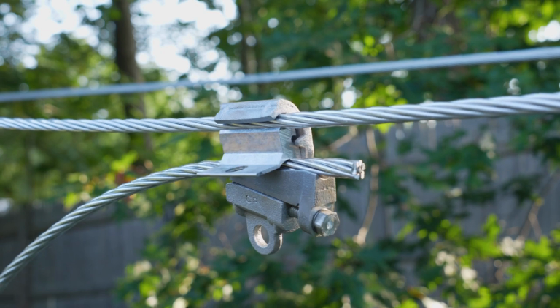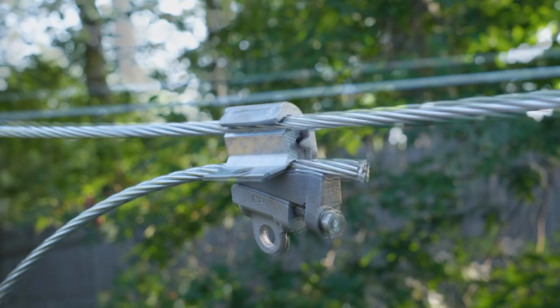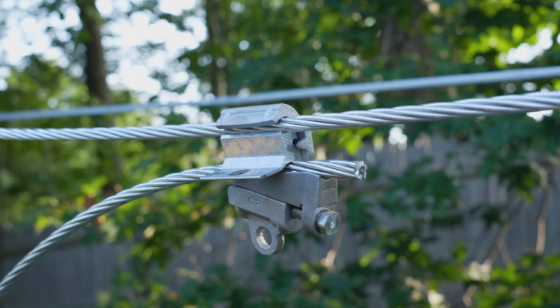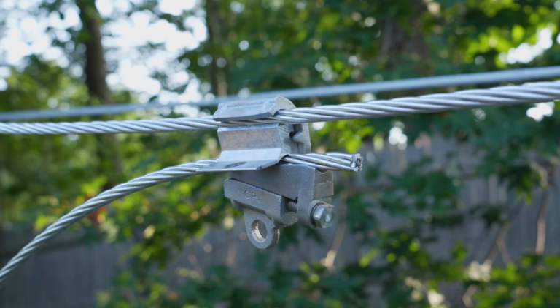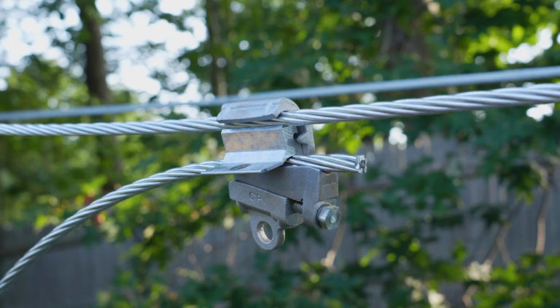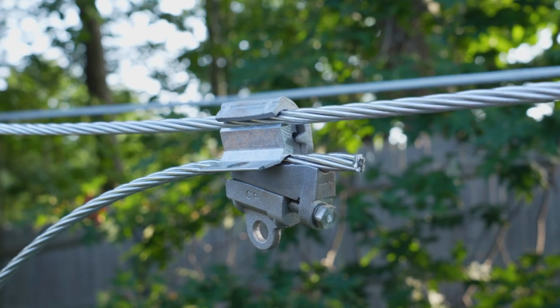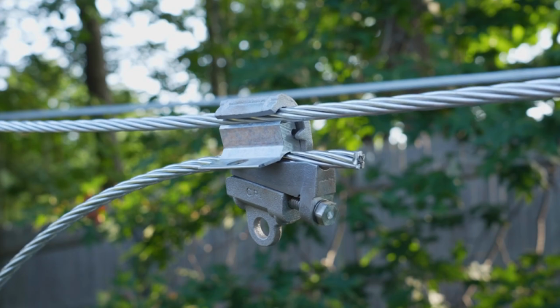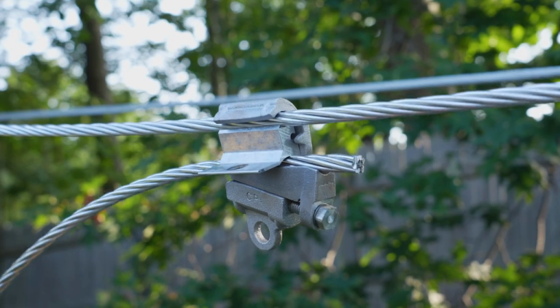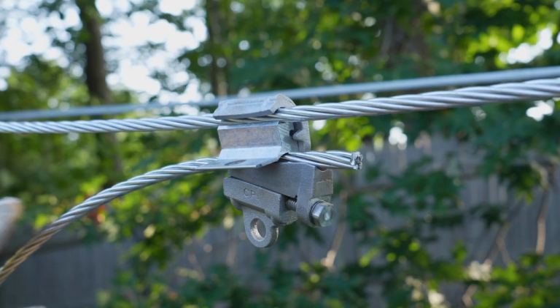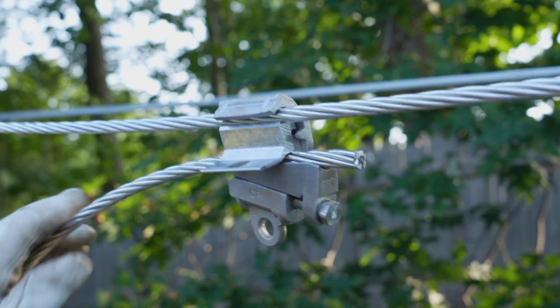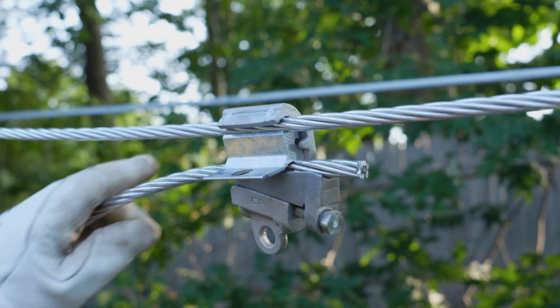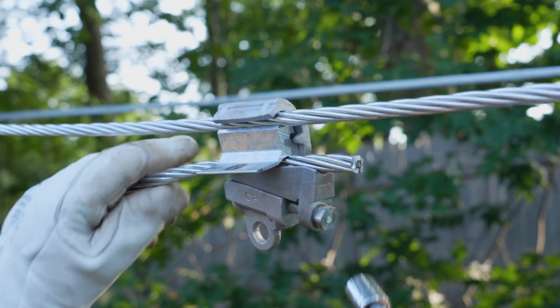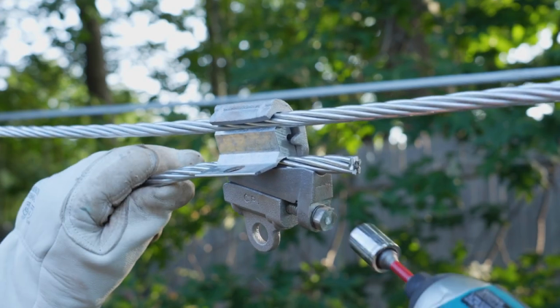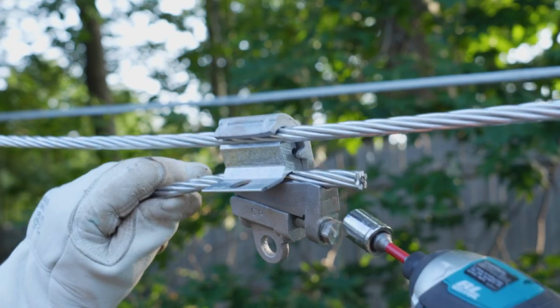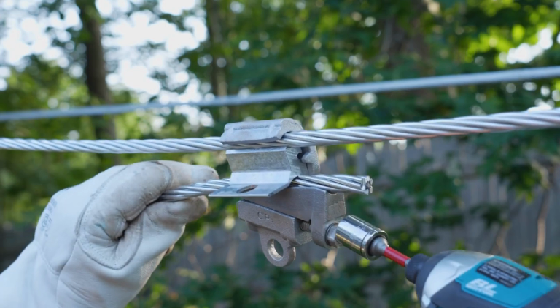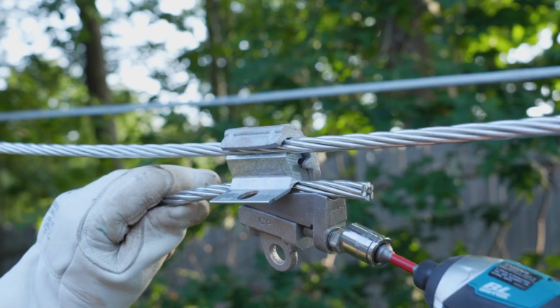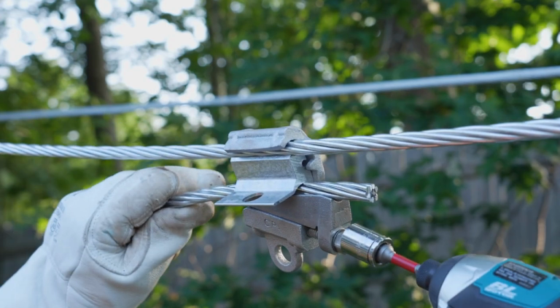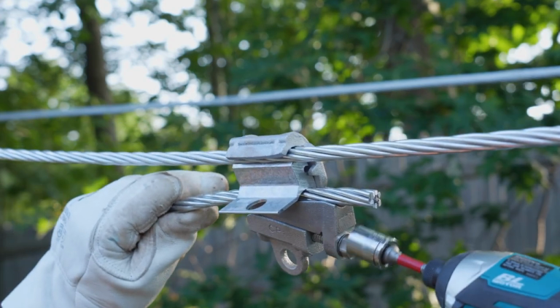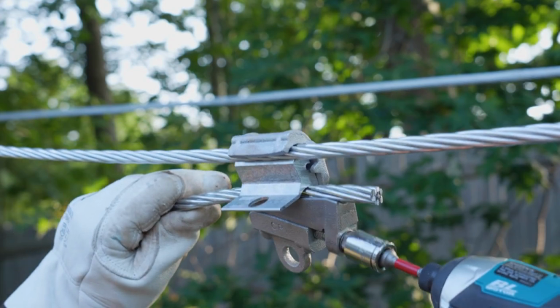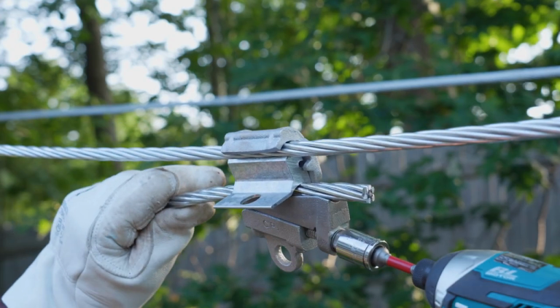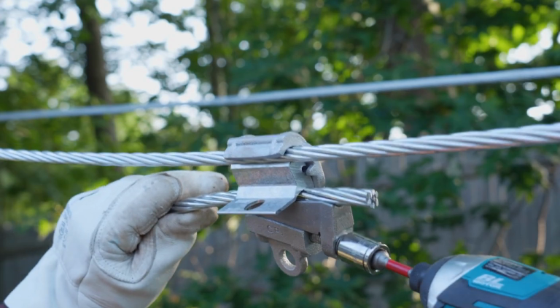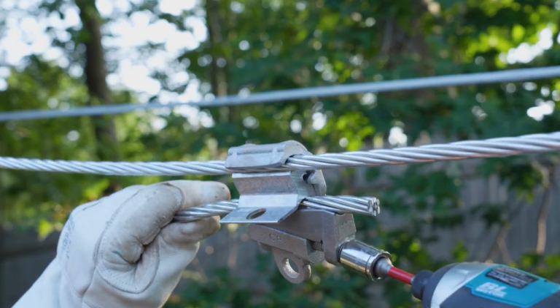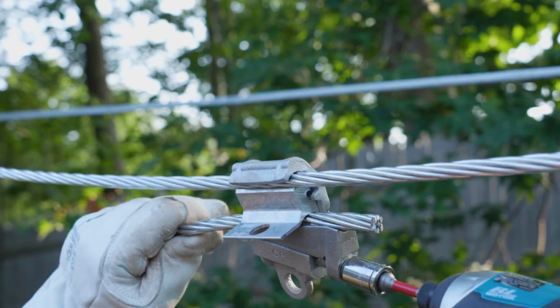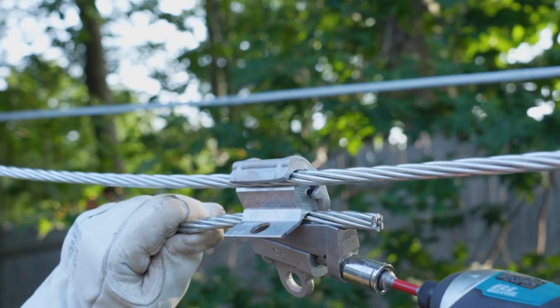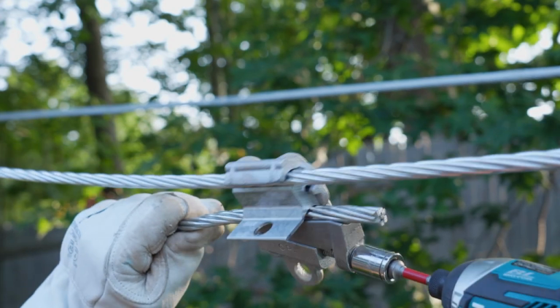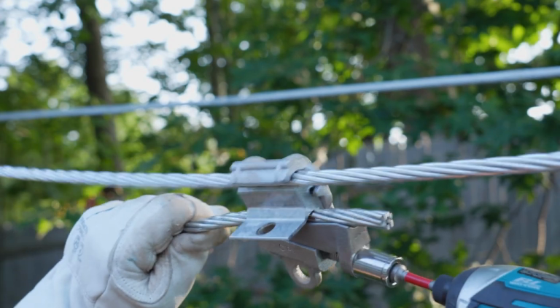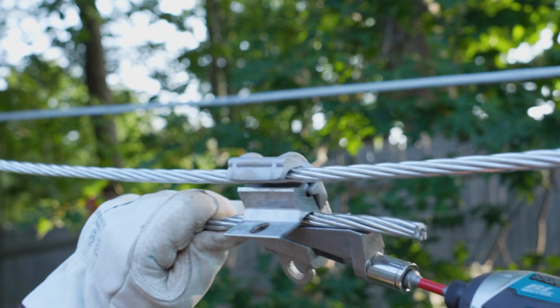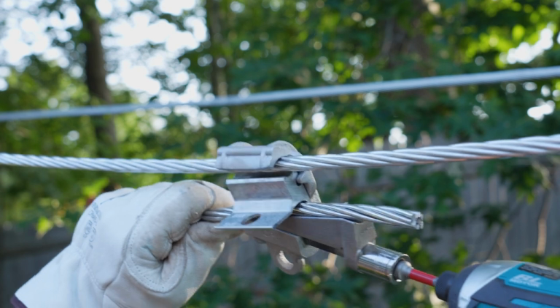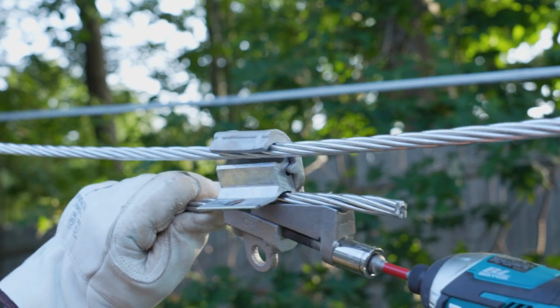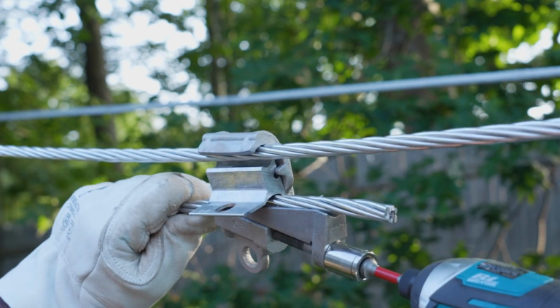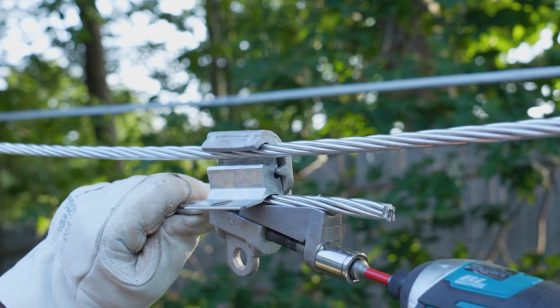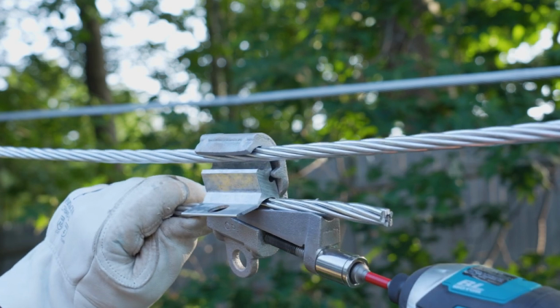To remove the connector, use a 9/16th inch socket to unscrew the bolt and remove the assembly.